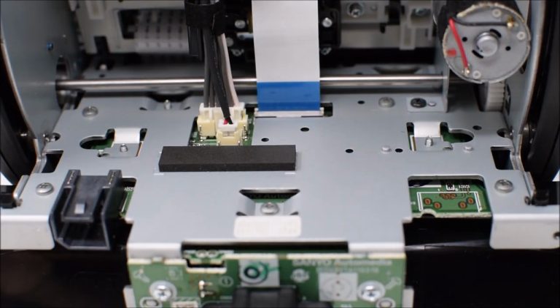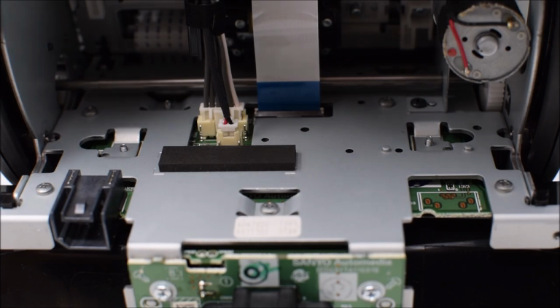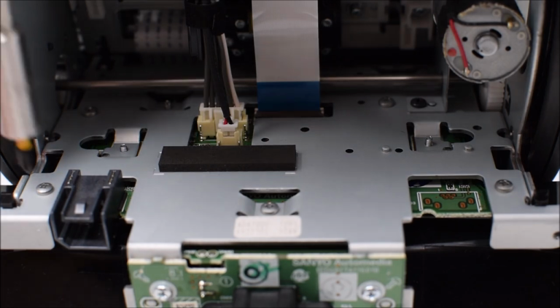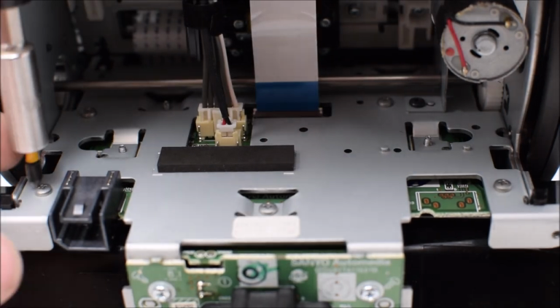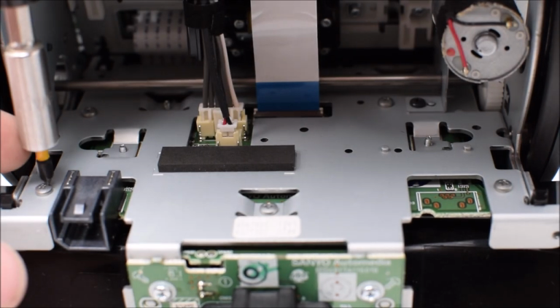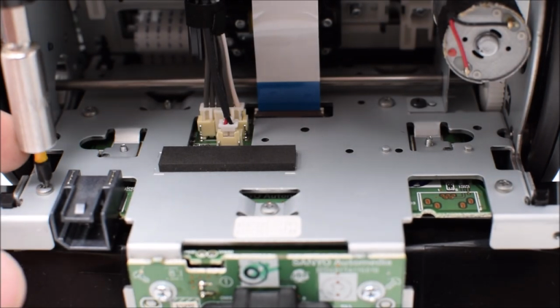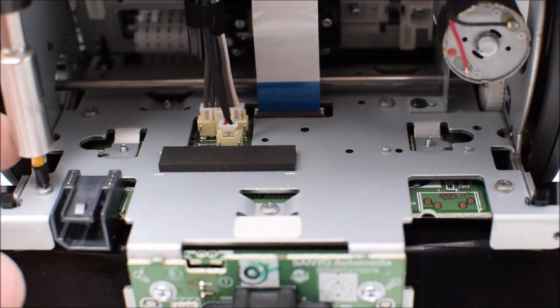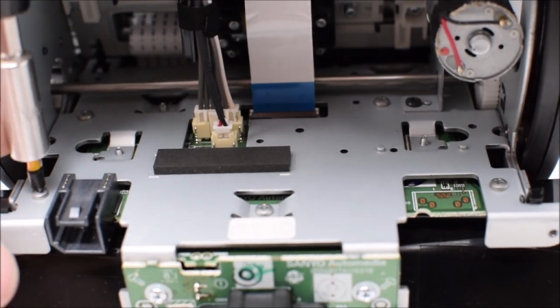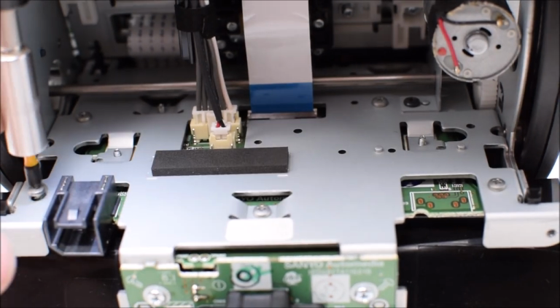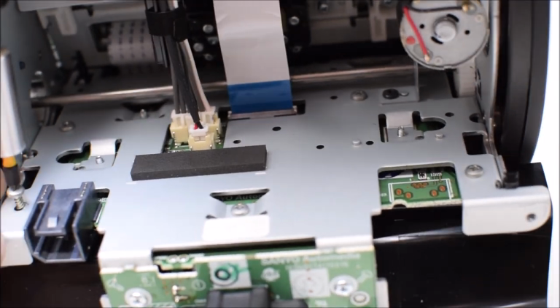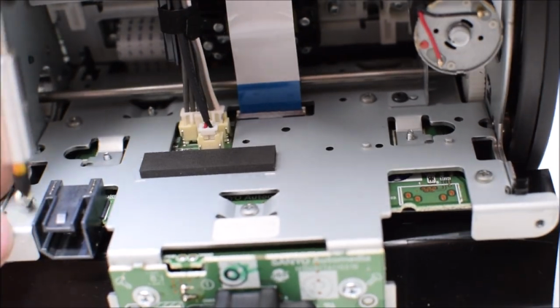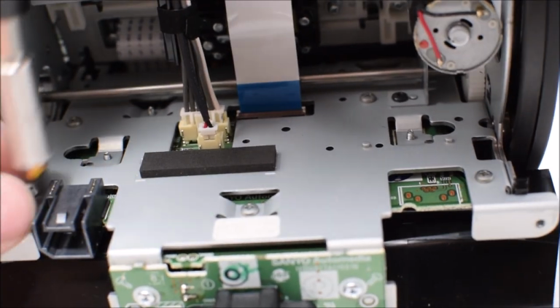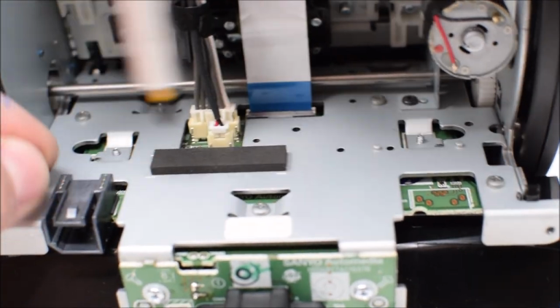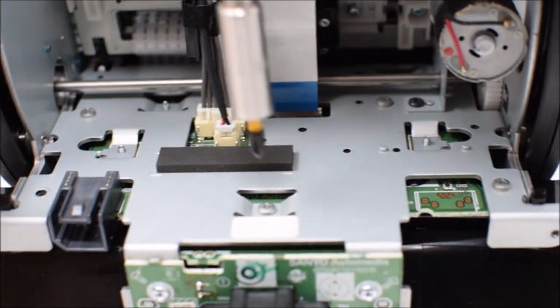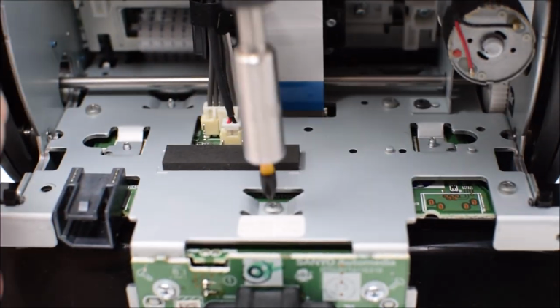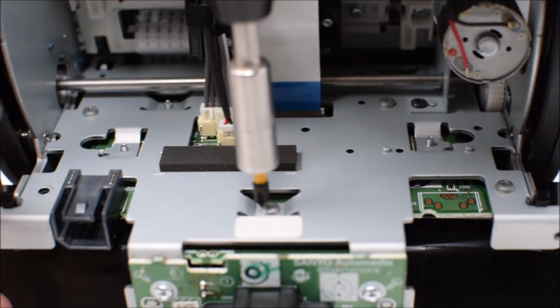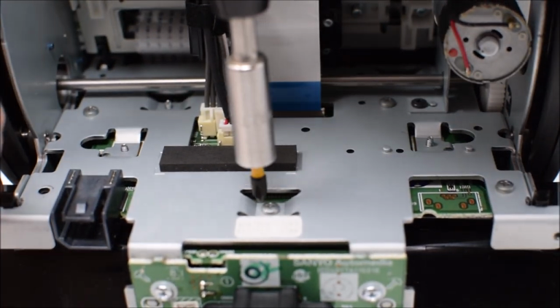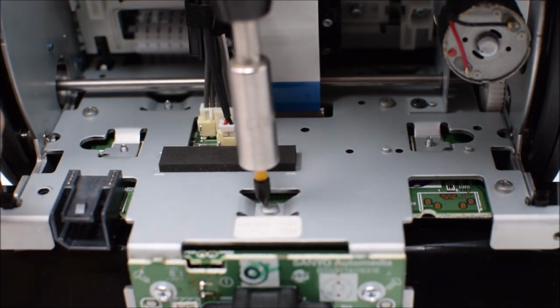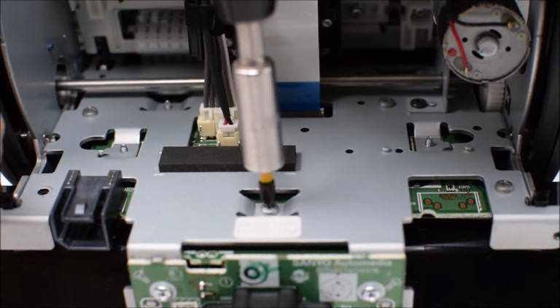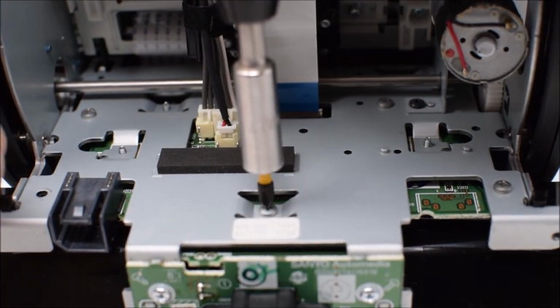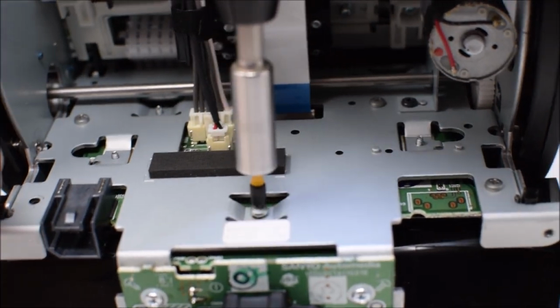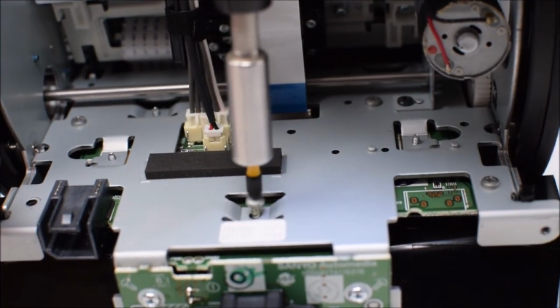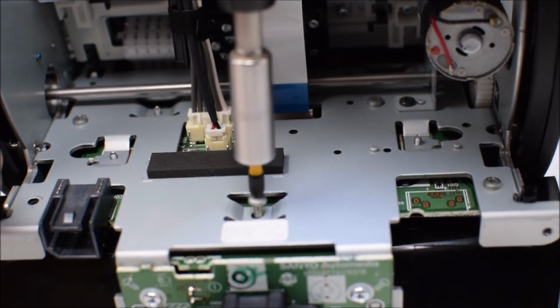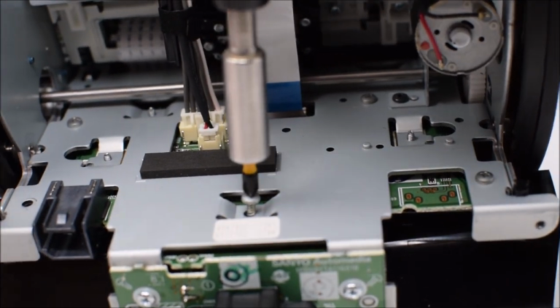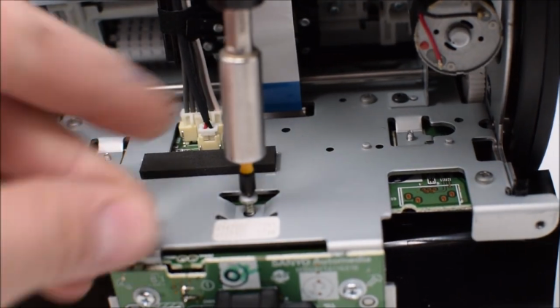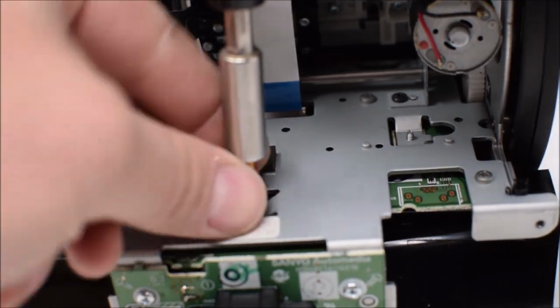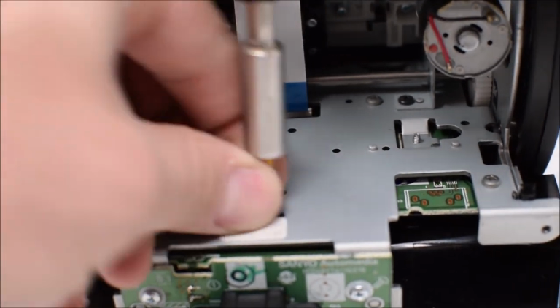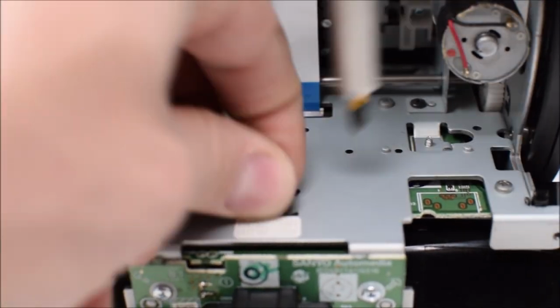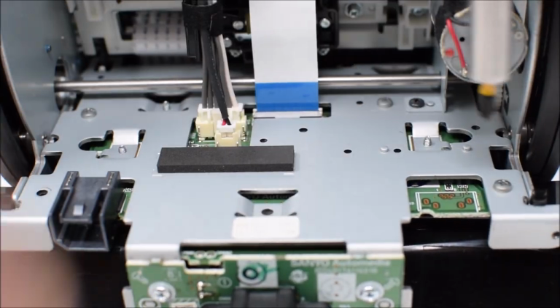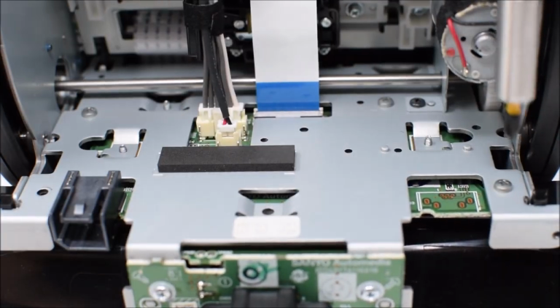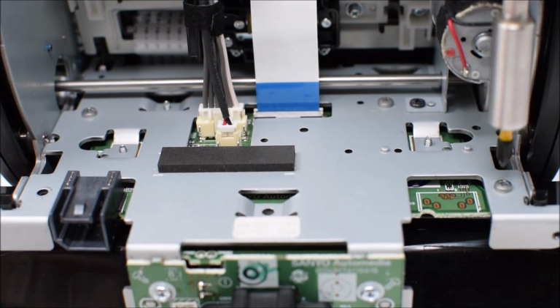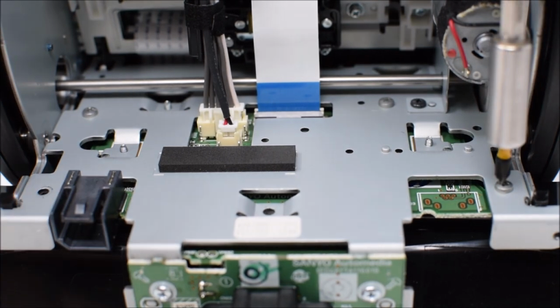The next step is to remove the five Phillips head screws that hold the compartment box in place.